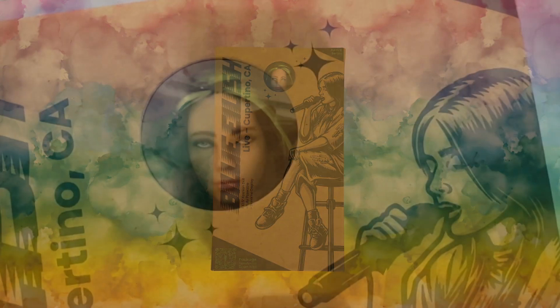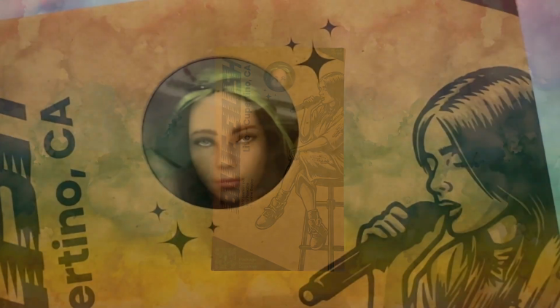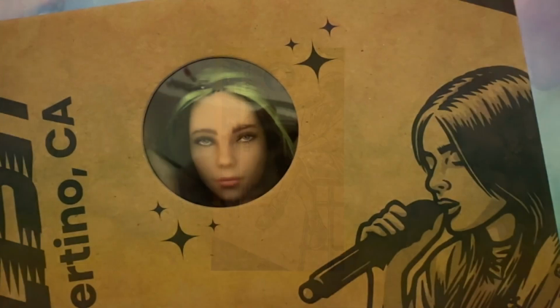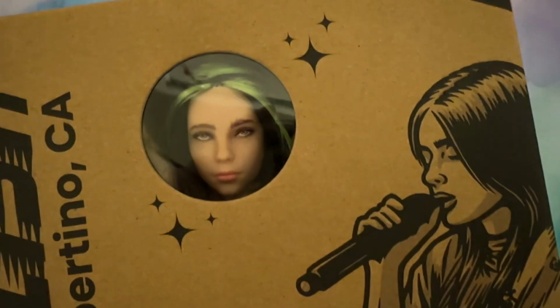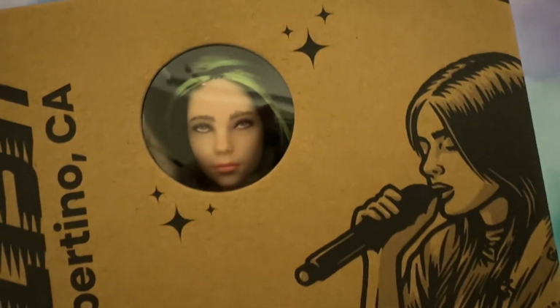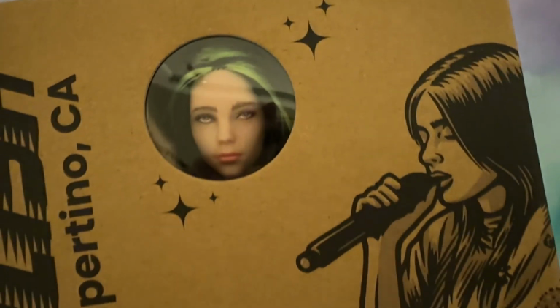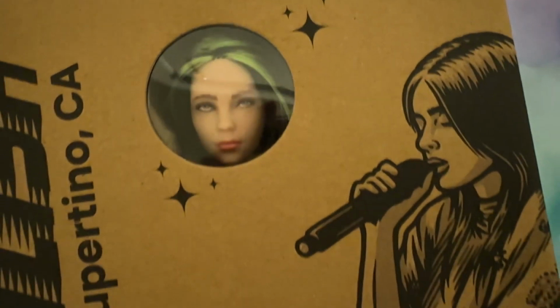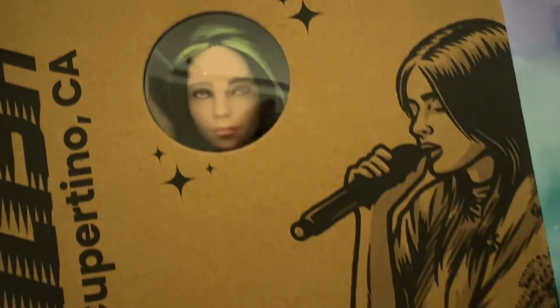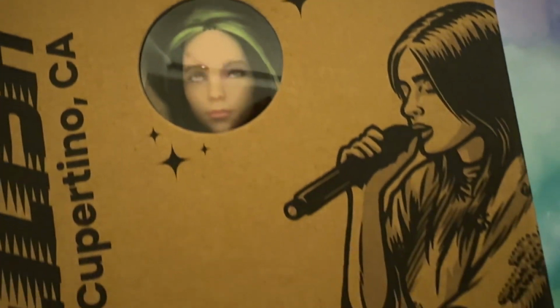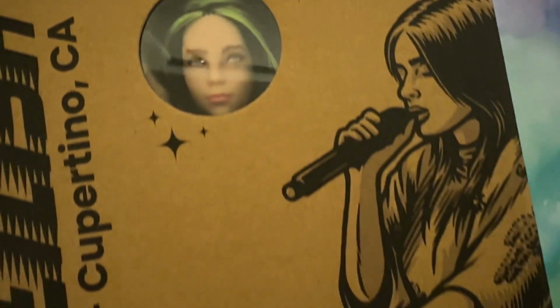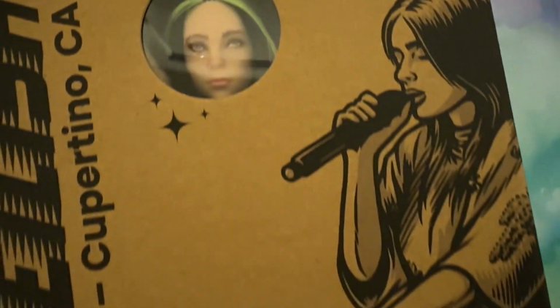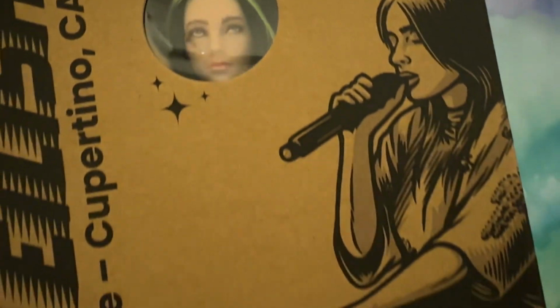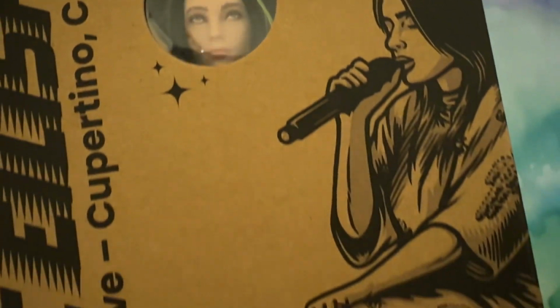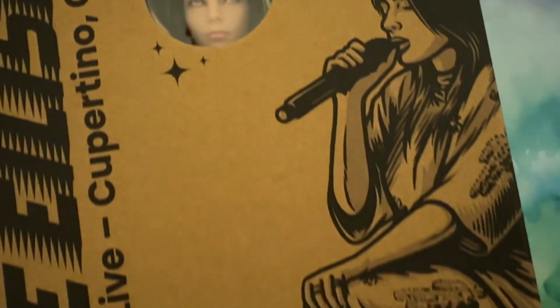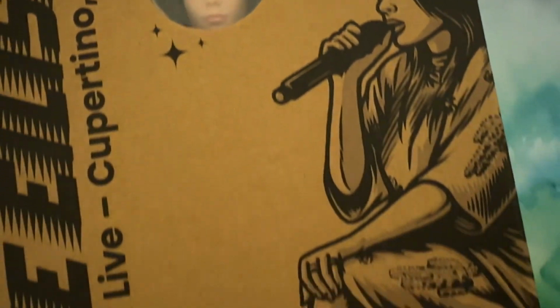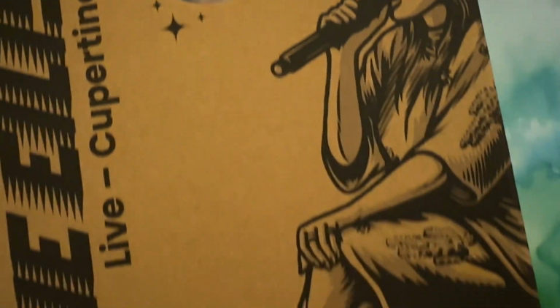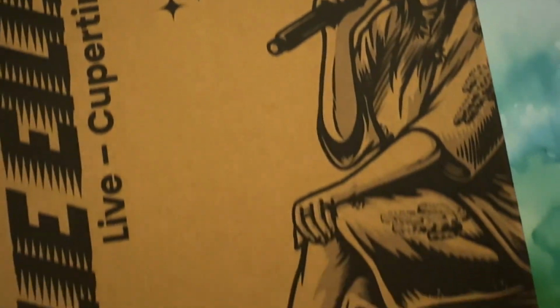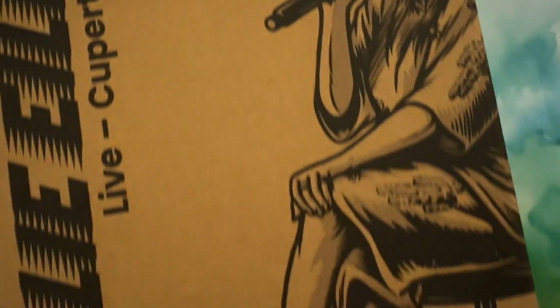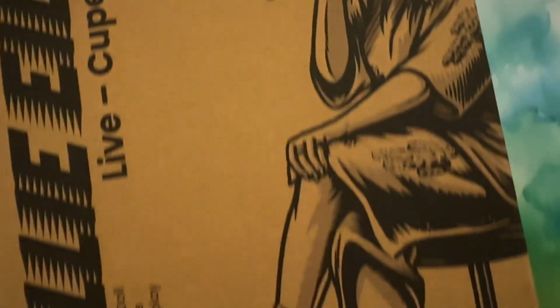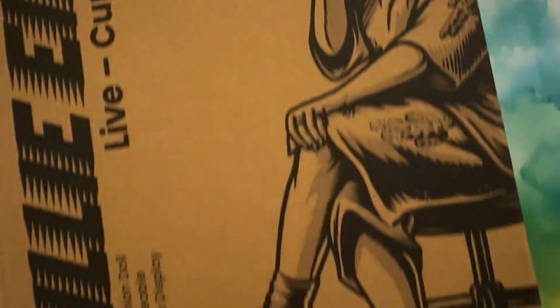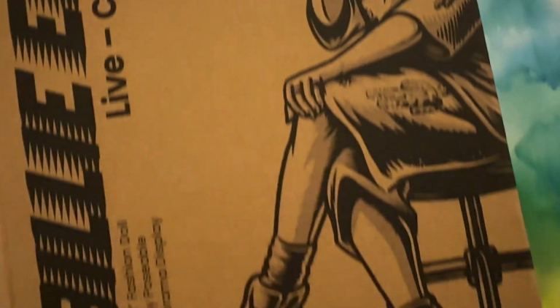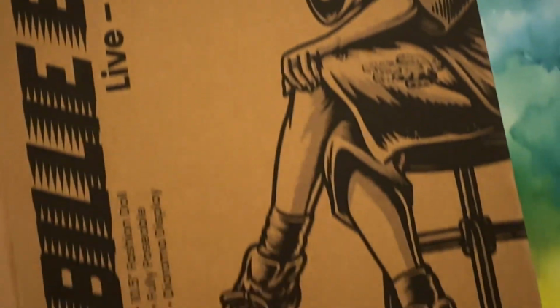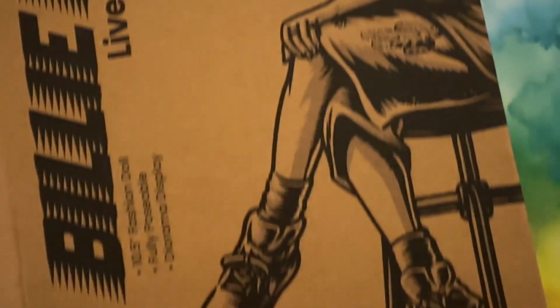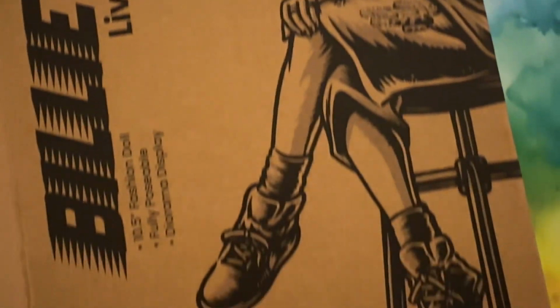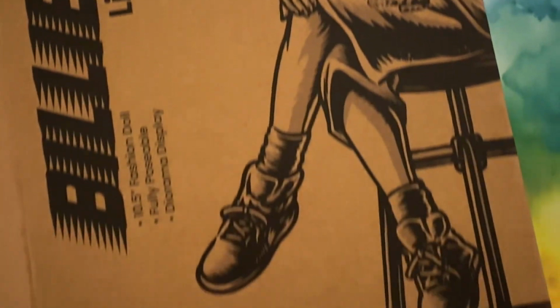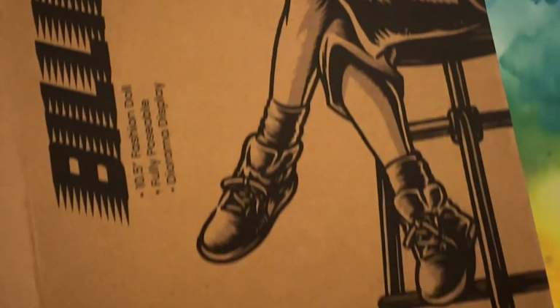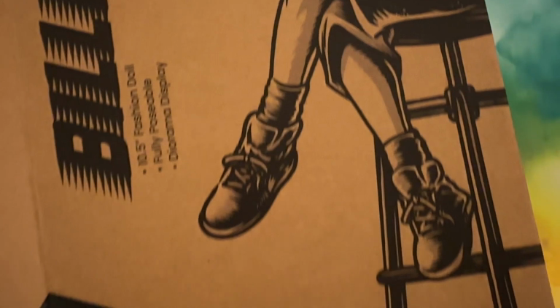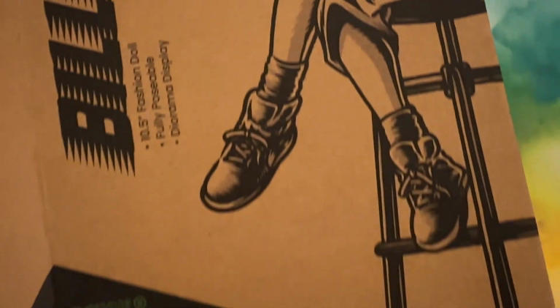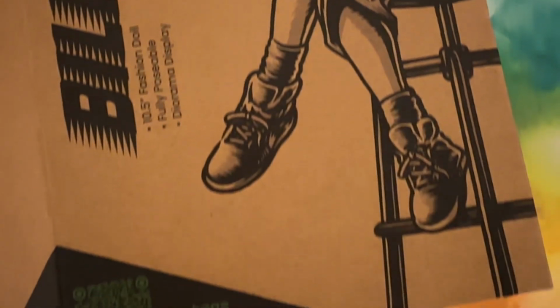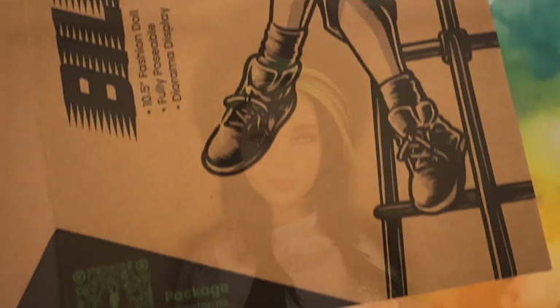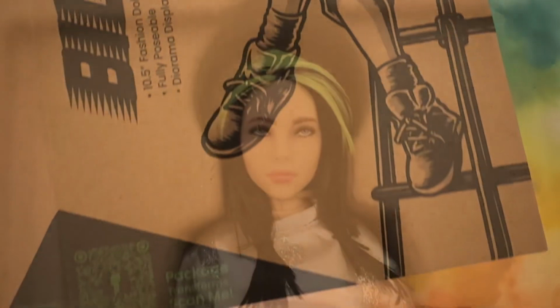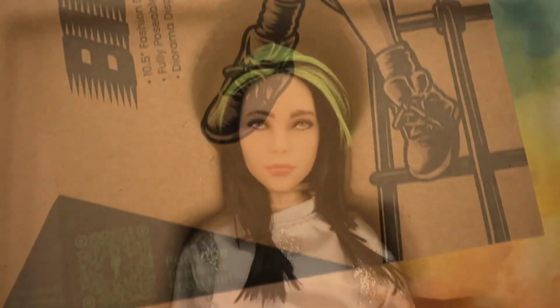A Billie Eilish doll? Yes please! I was very excited to find this!